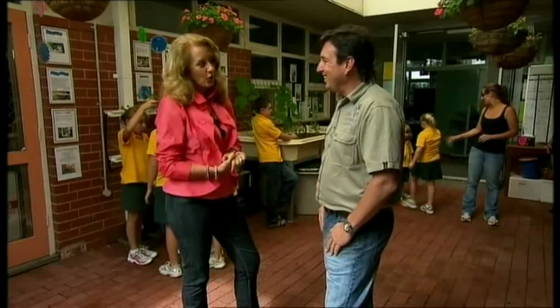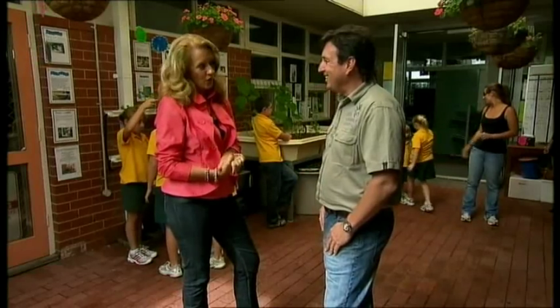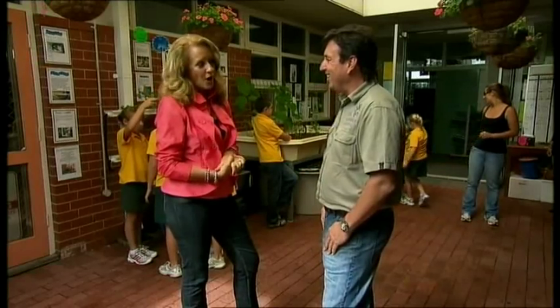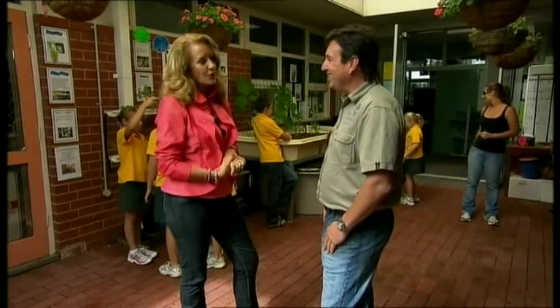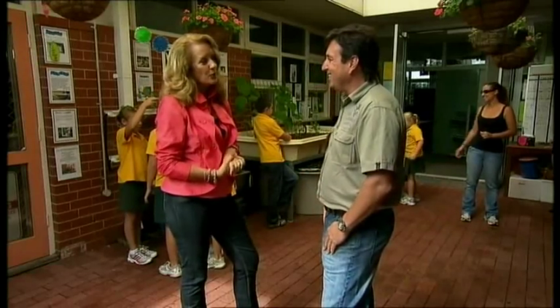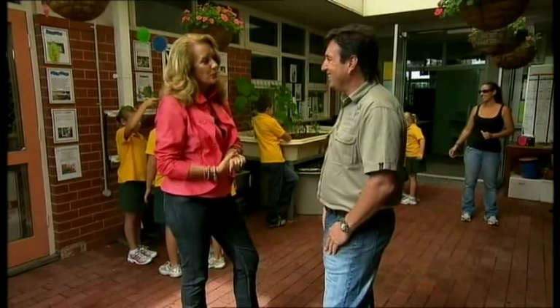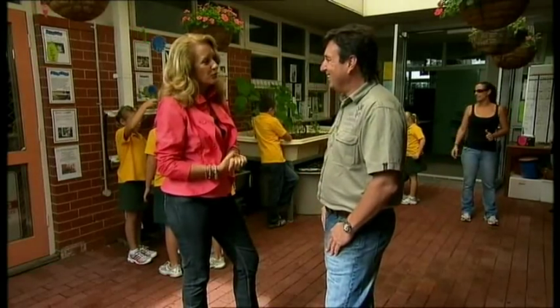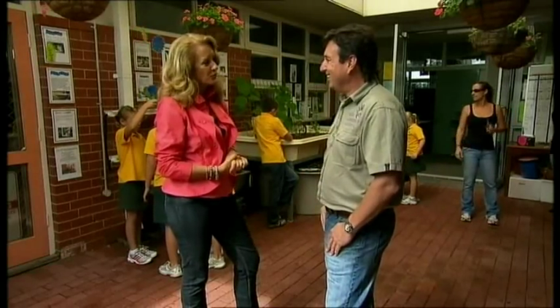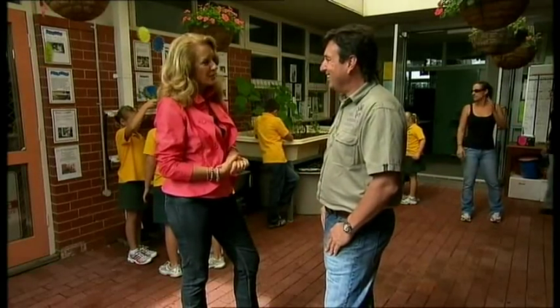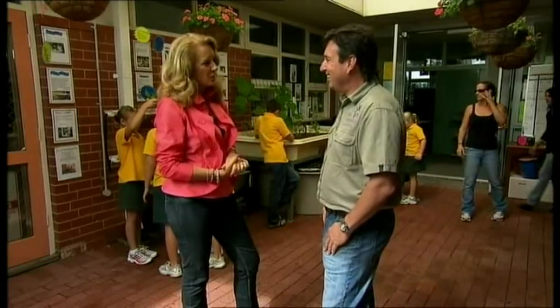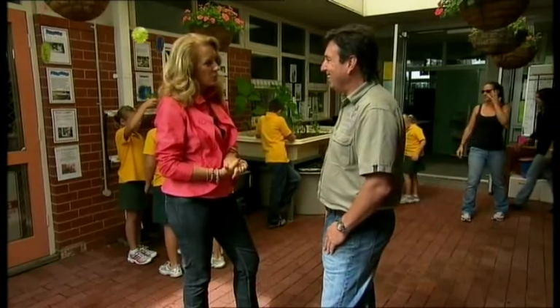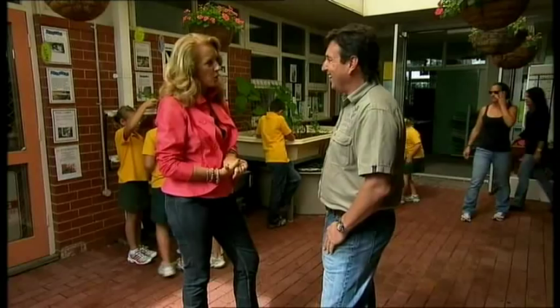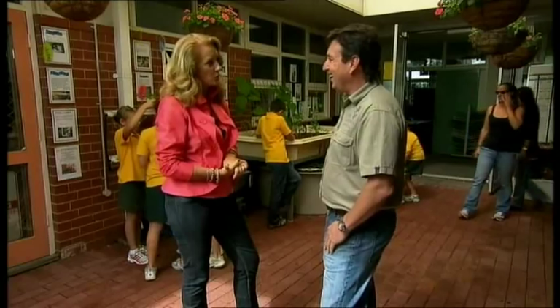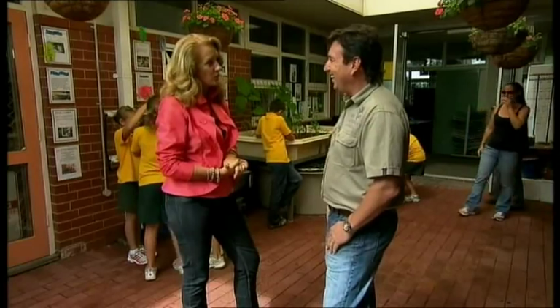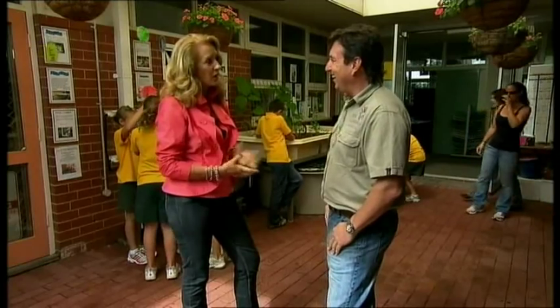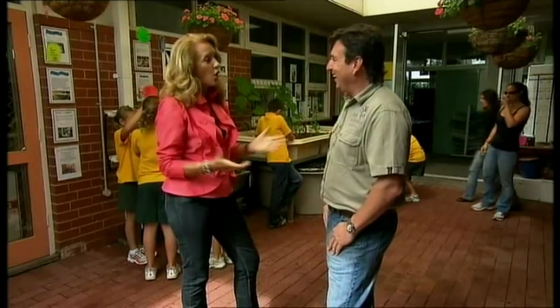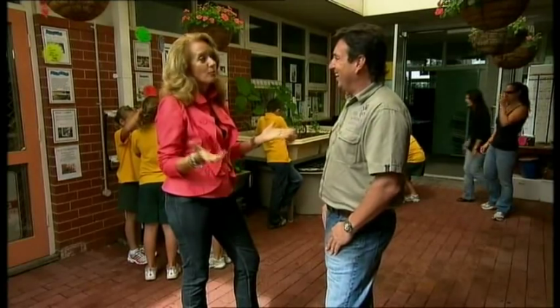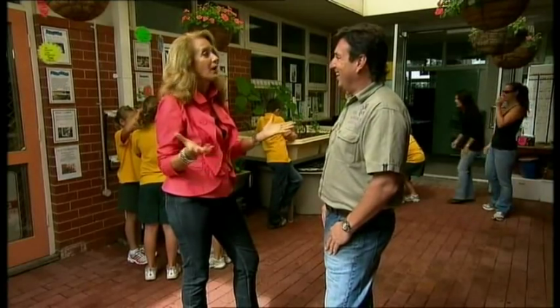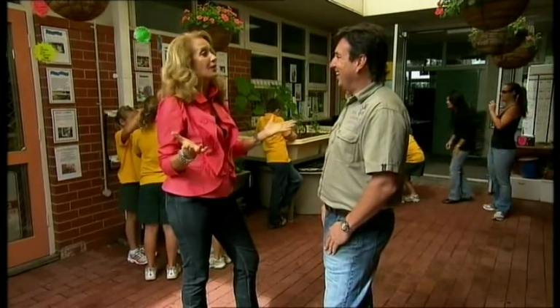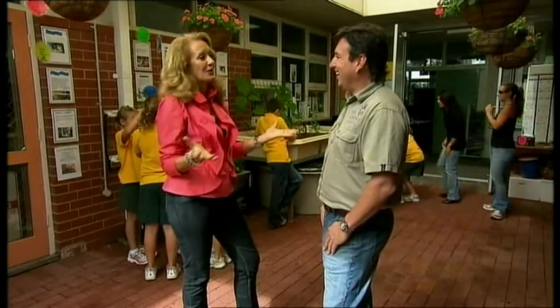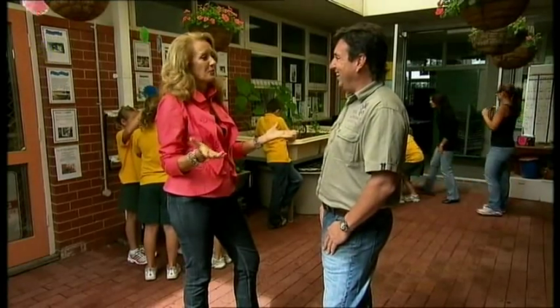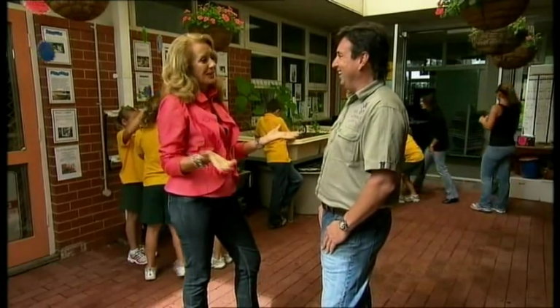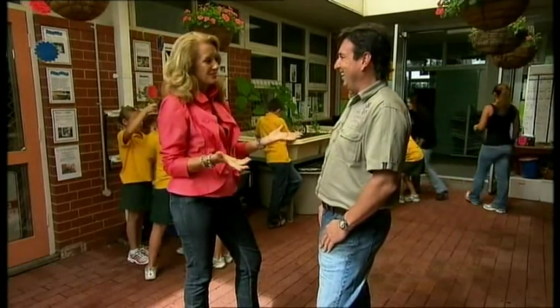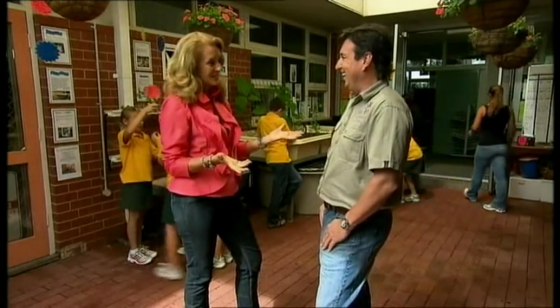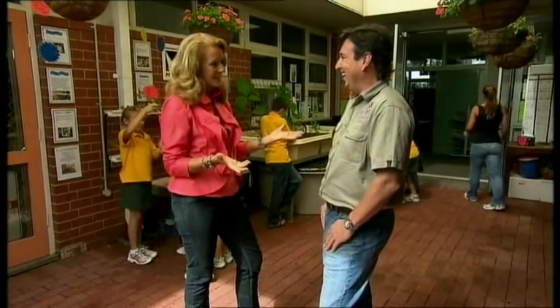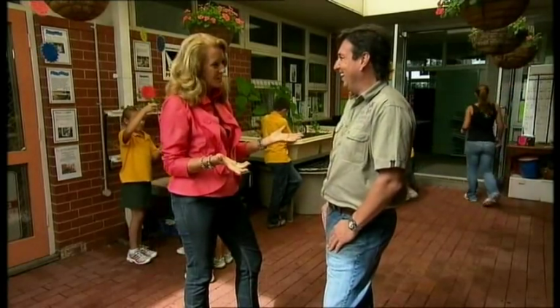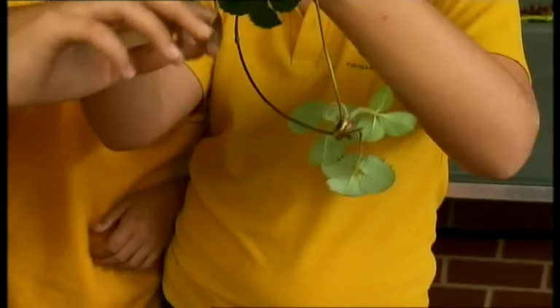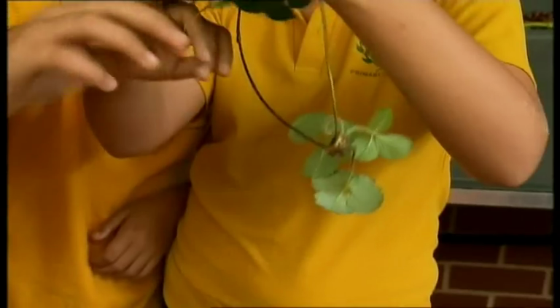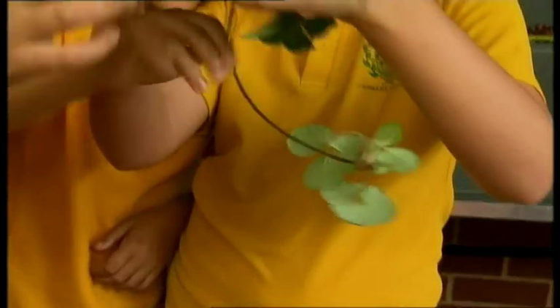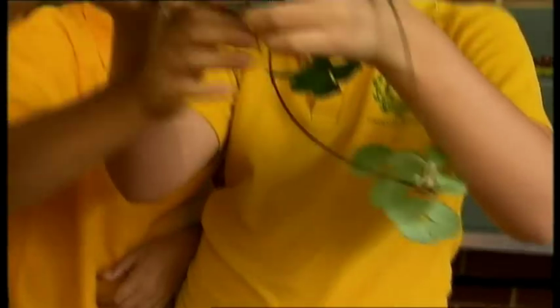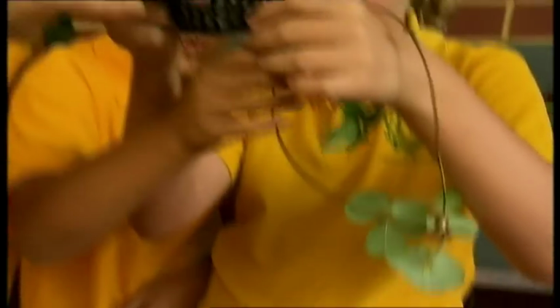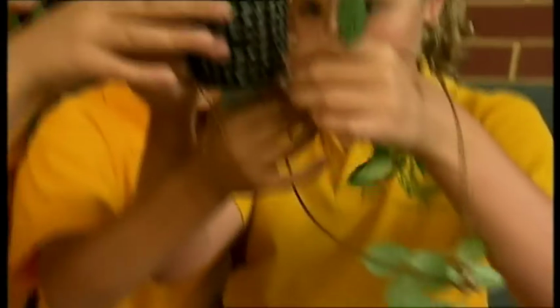Oh no. I think when we first found out we'd won, it was like, oh my god, what have we done here?